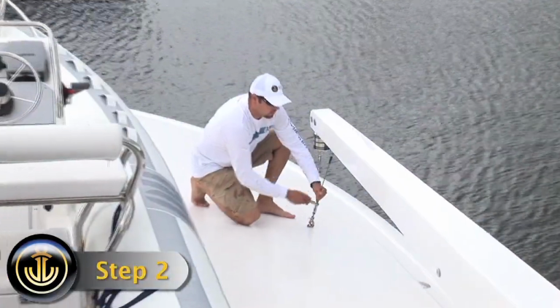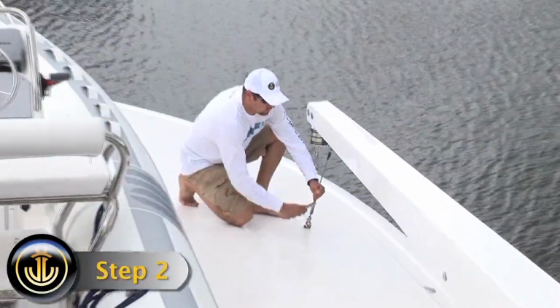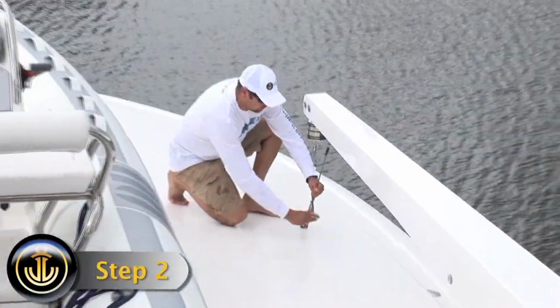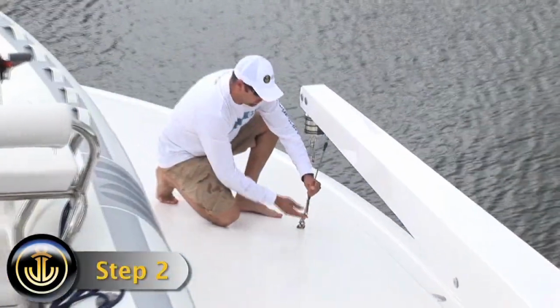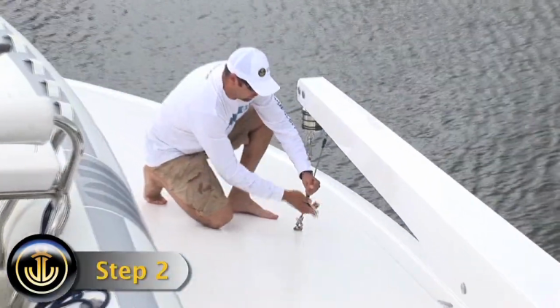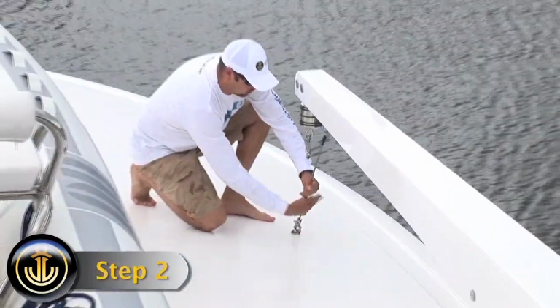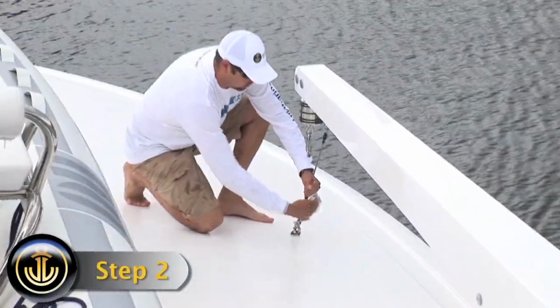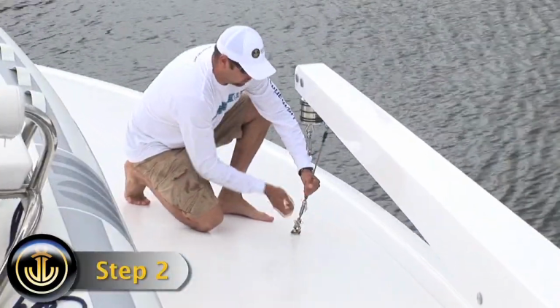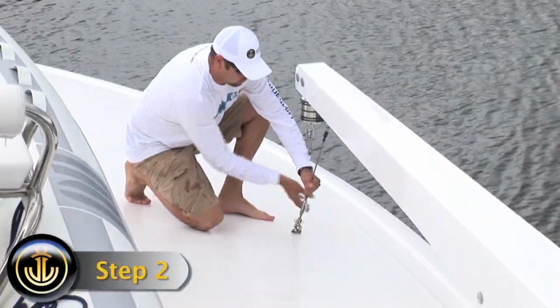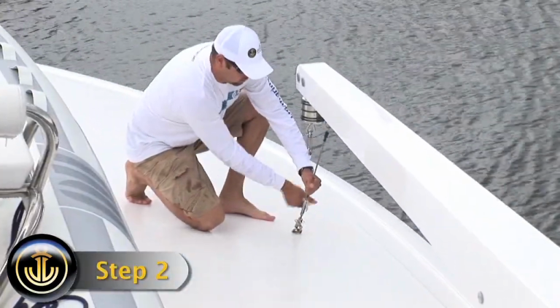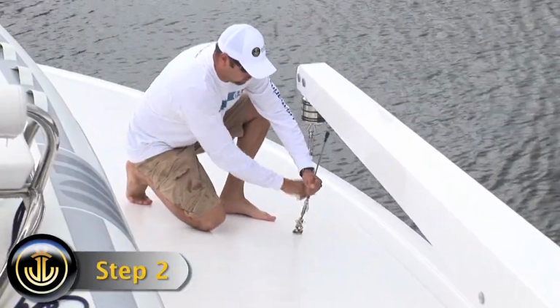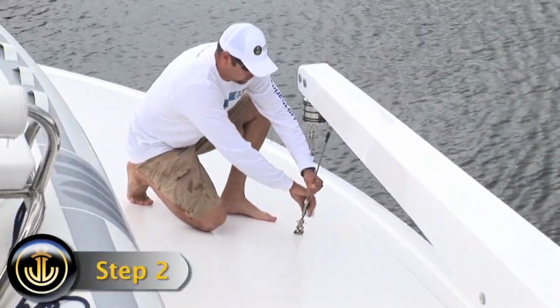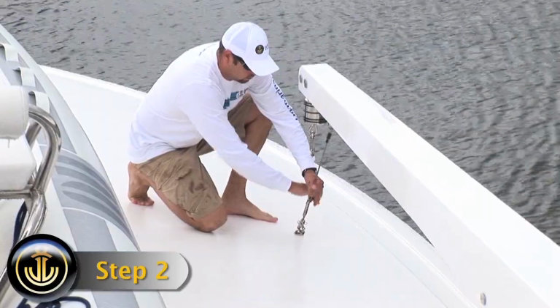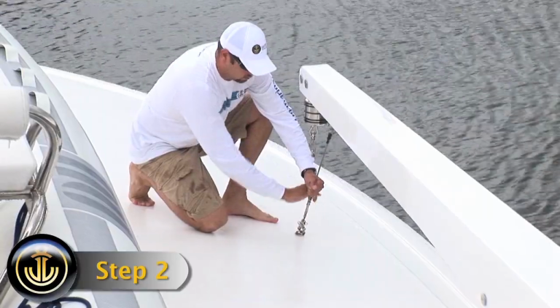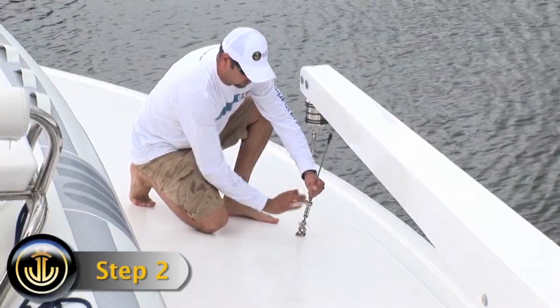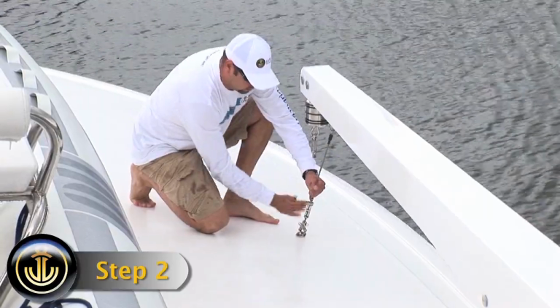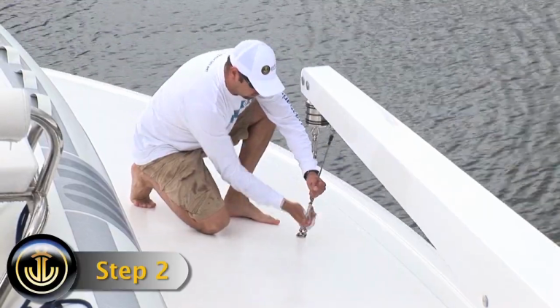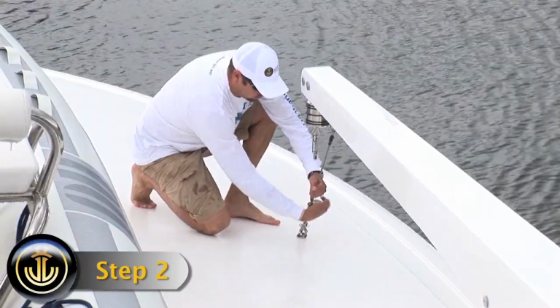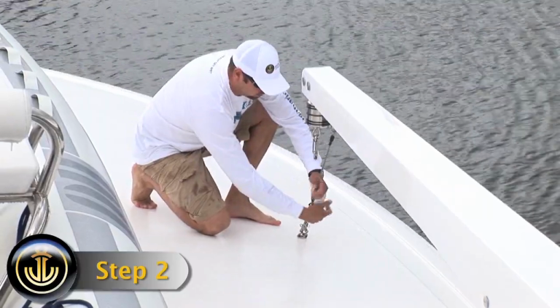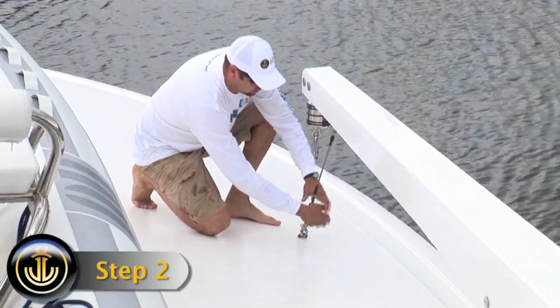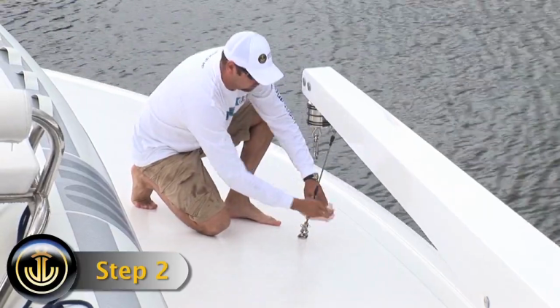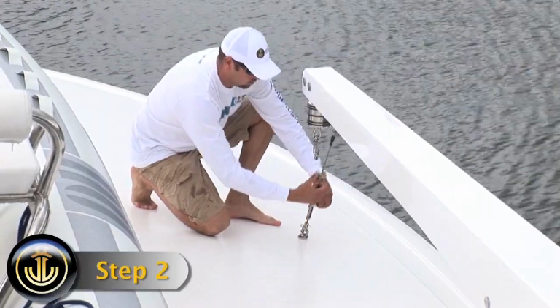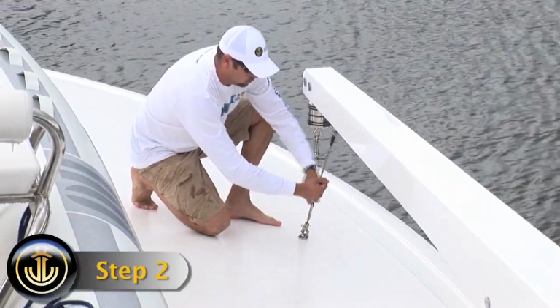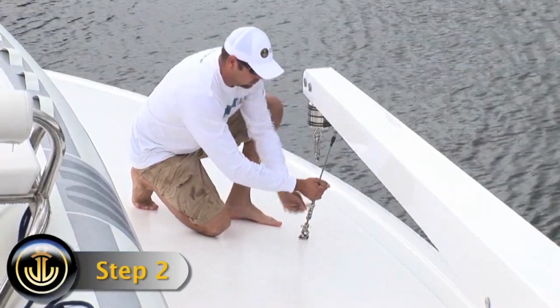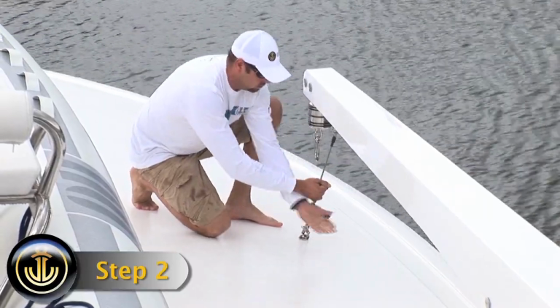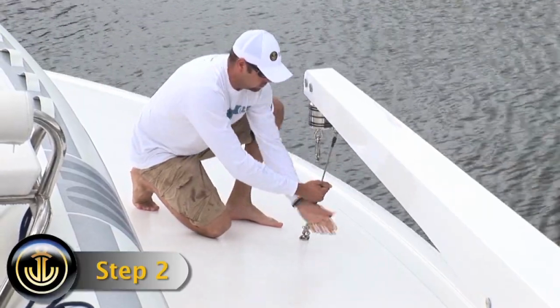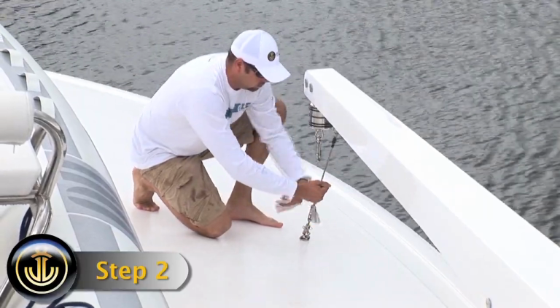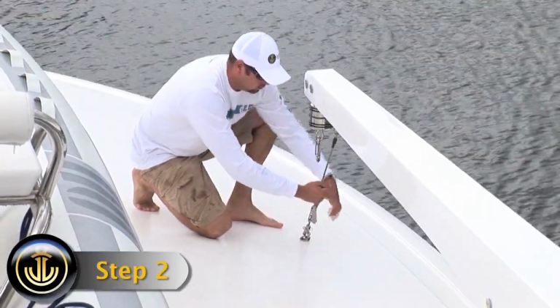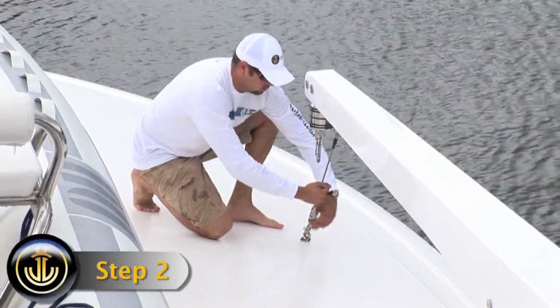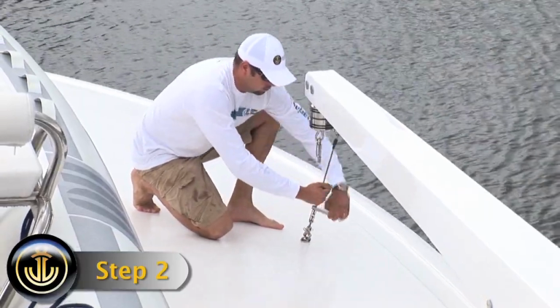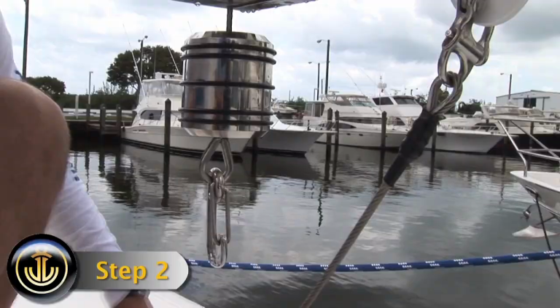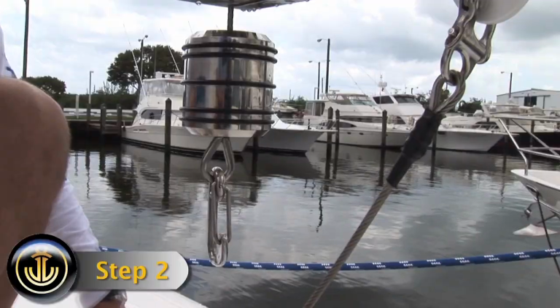Step 2. Remove the tie-downs from the pad eye to release the davit boom to the boat deck.